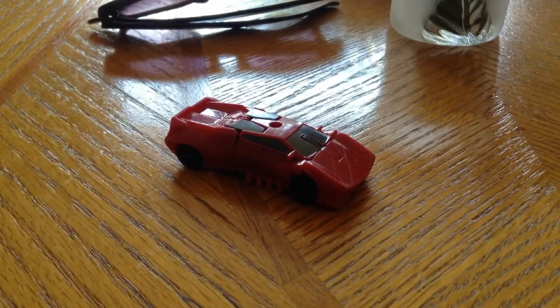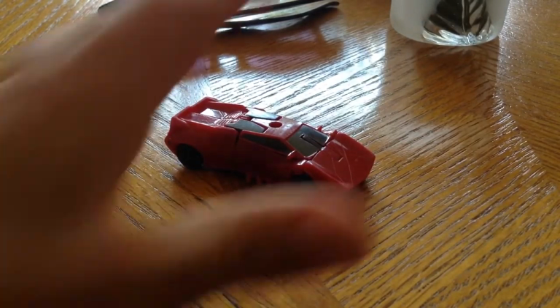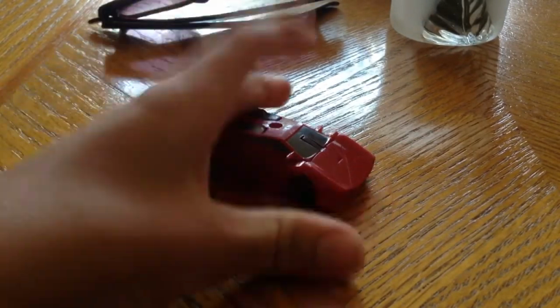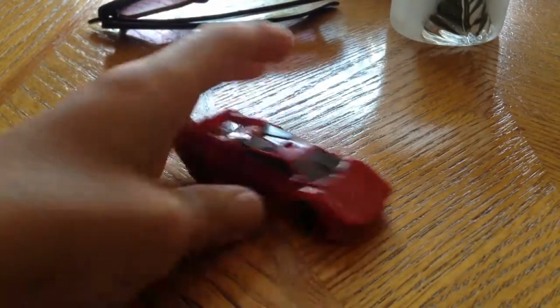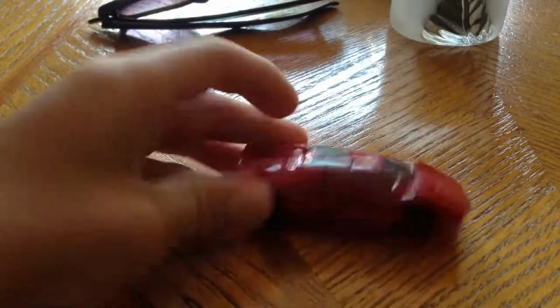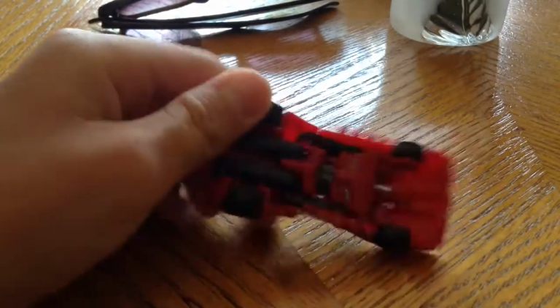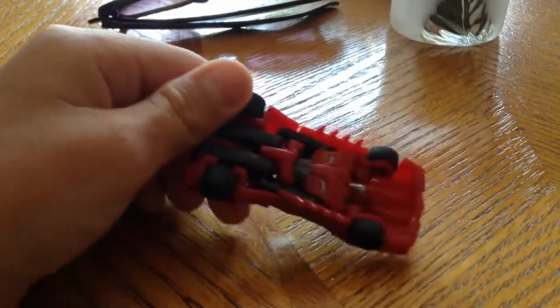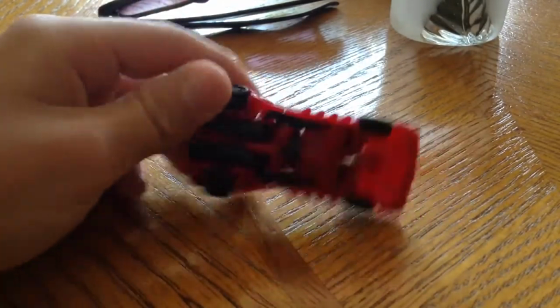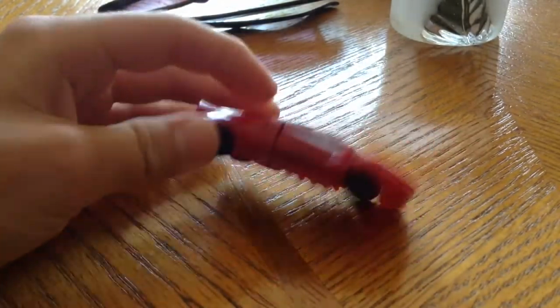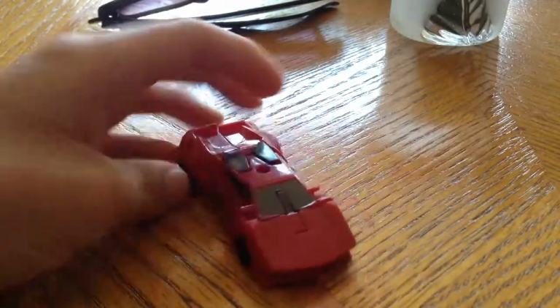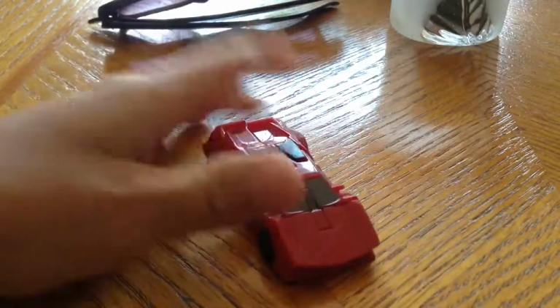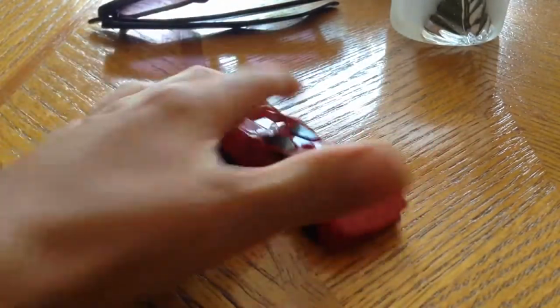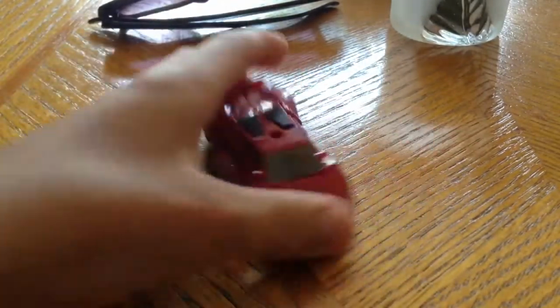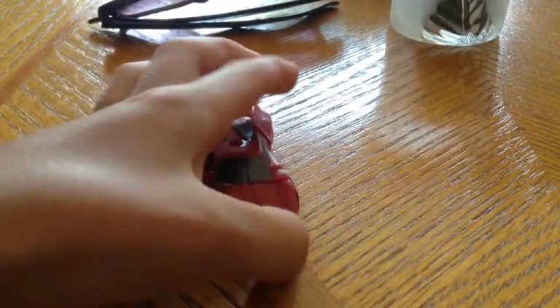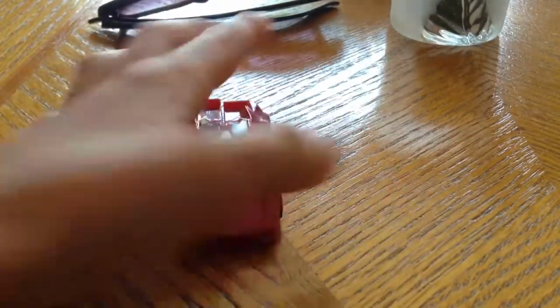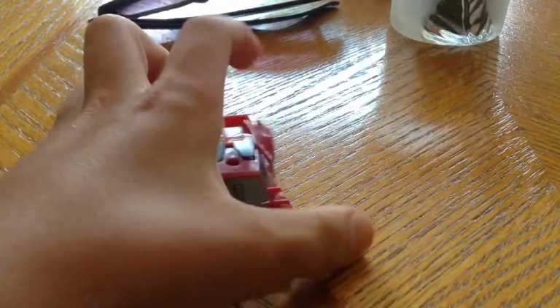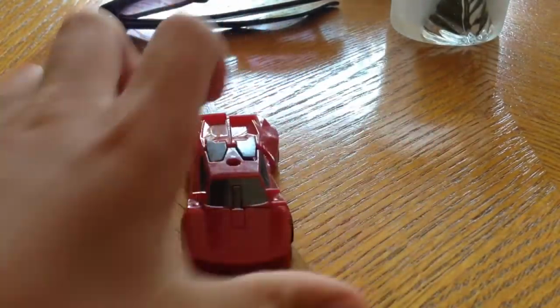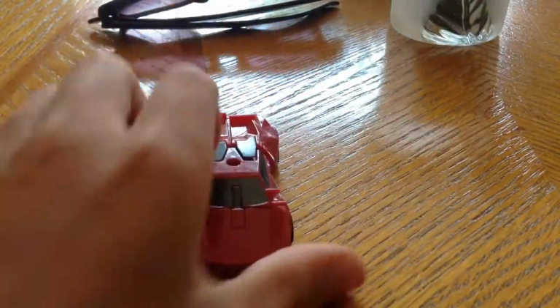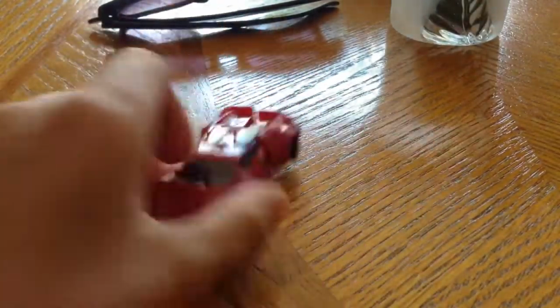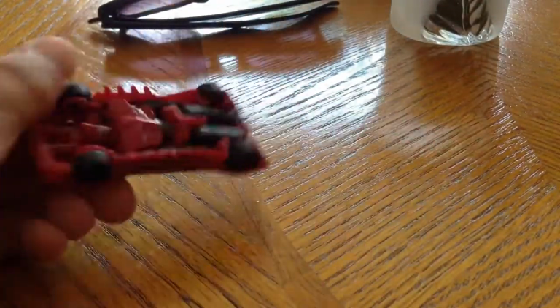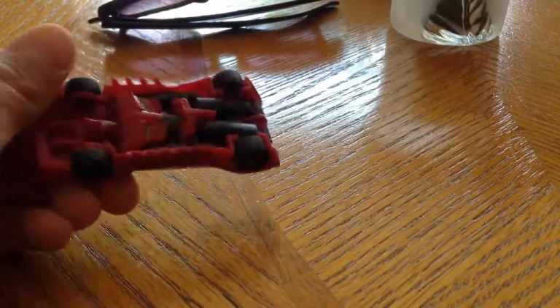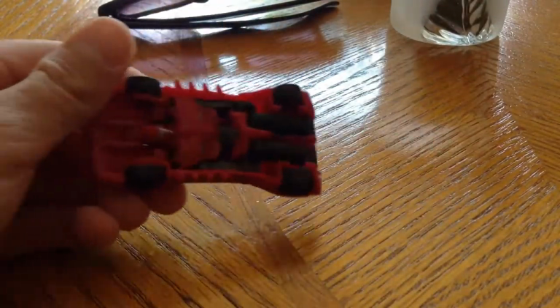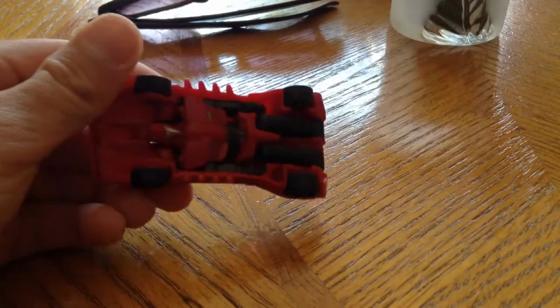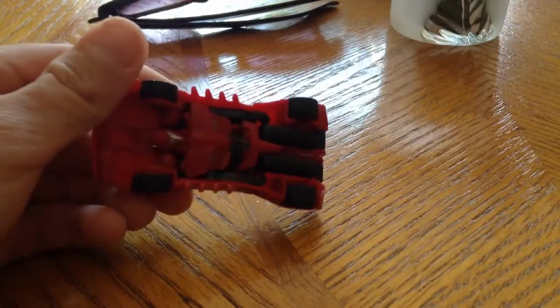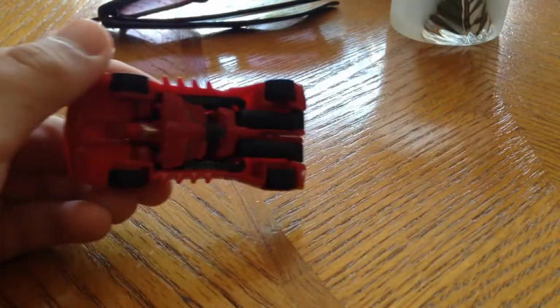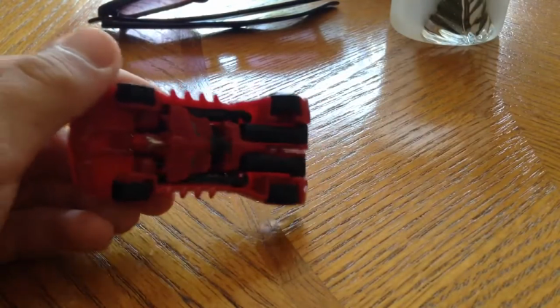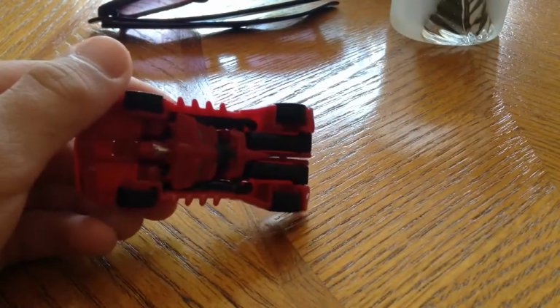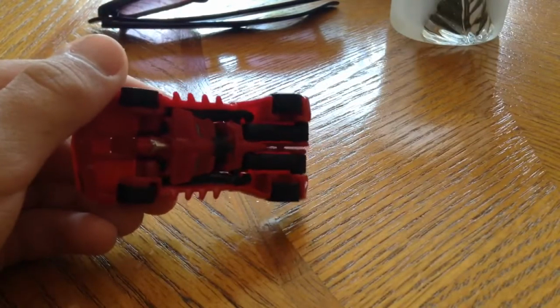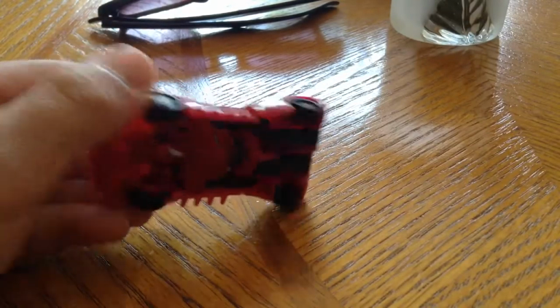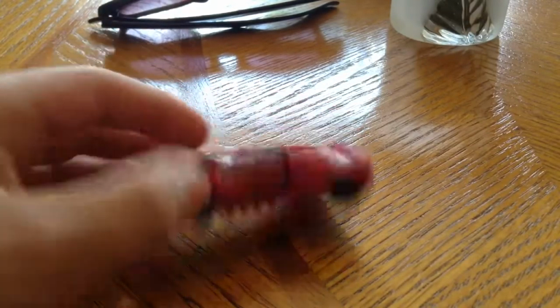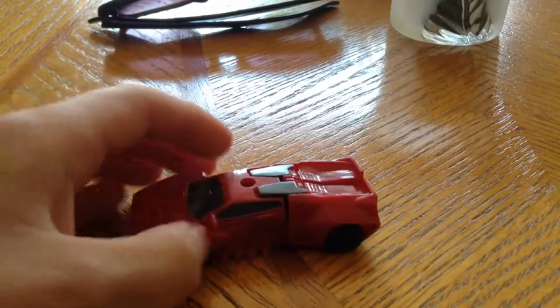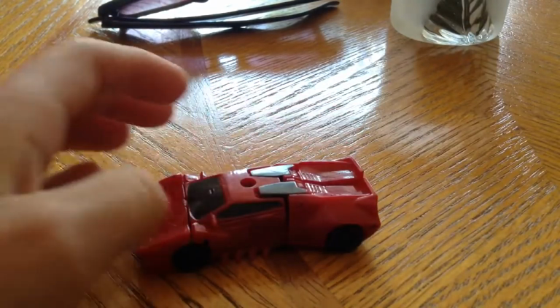Yeah, it's sort of stretched out, but yeah, the Undercurse is basically like a transformer, but whatever.